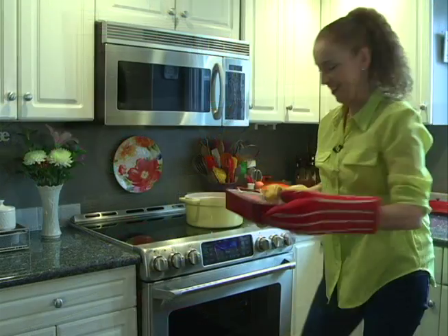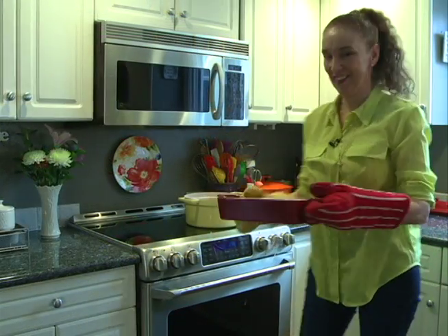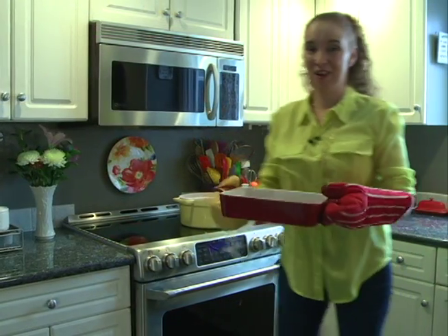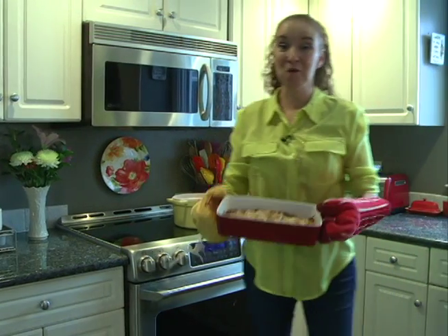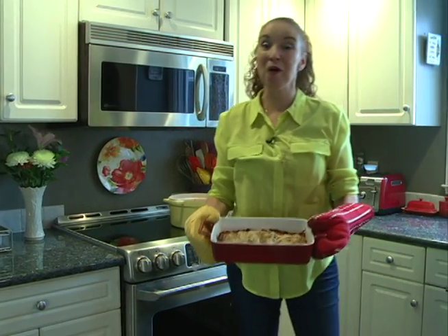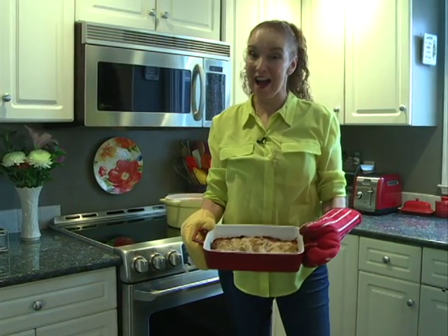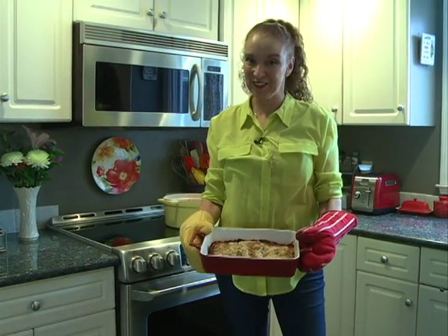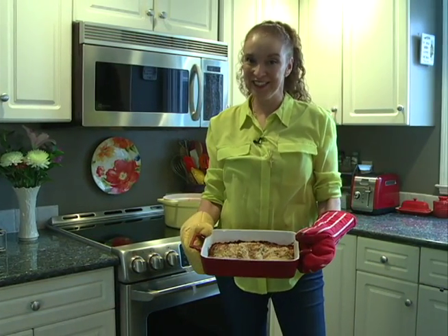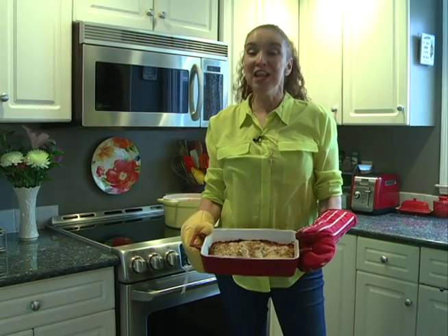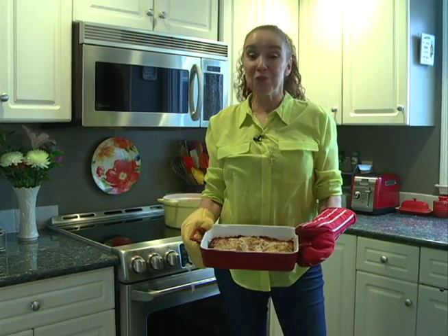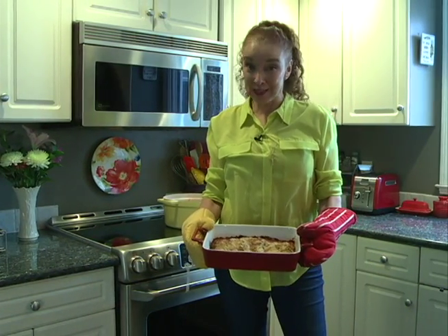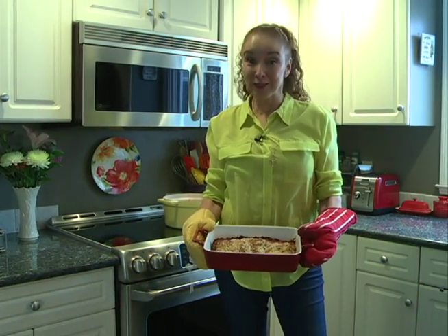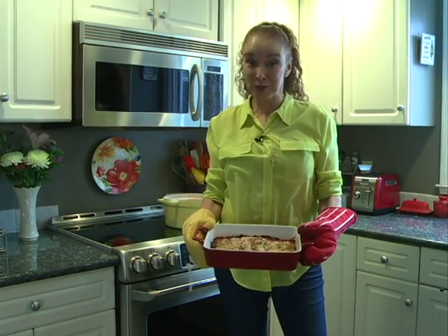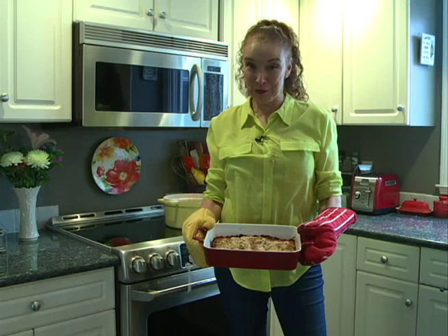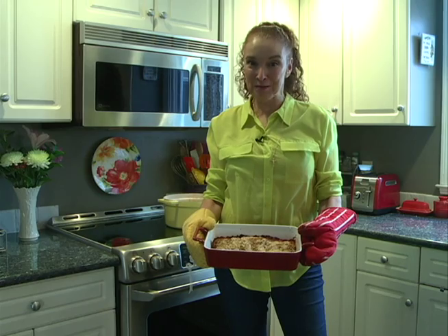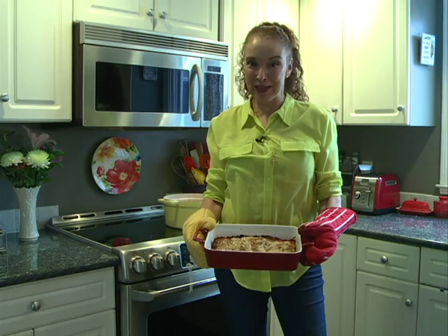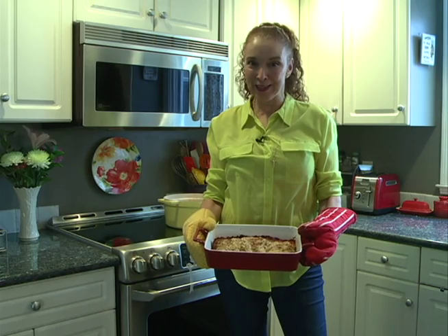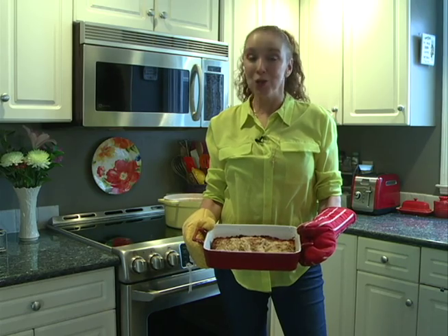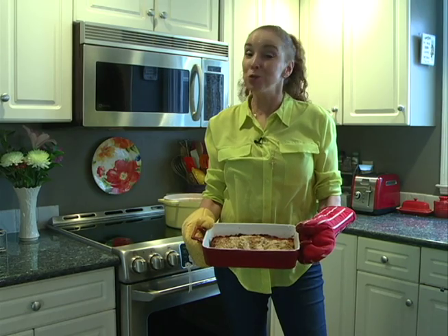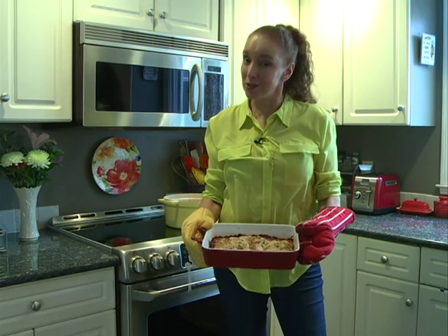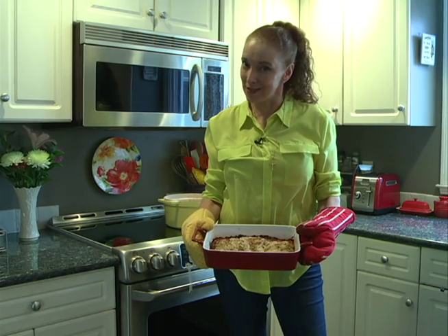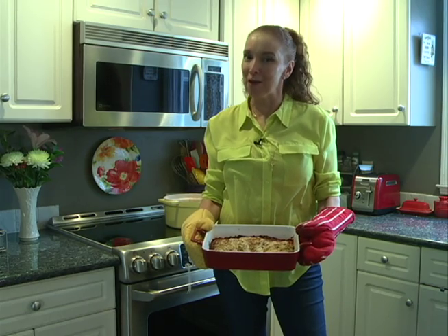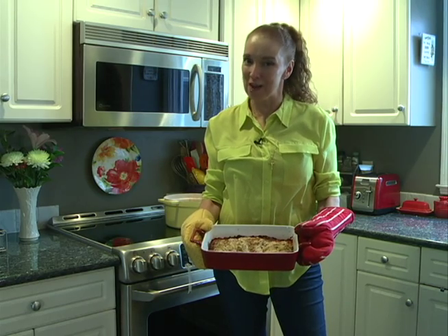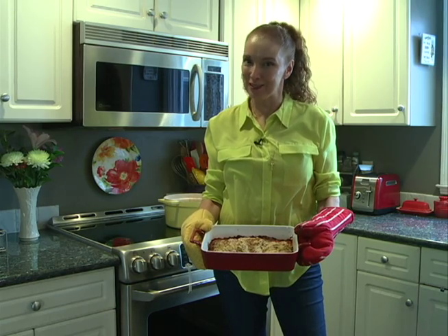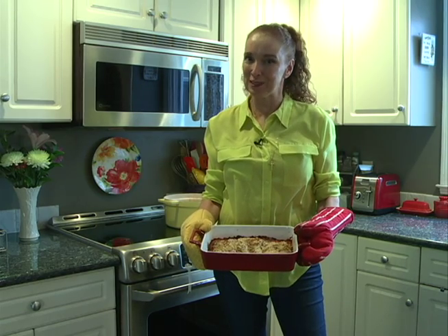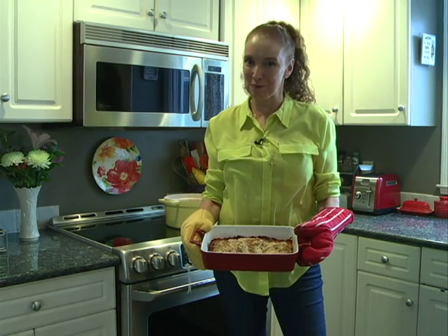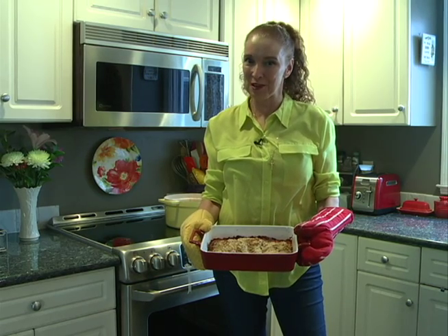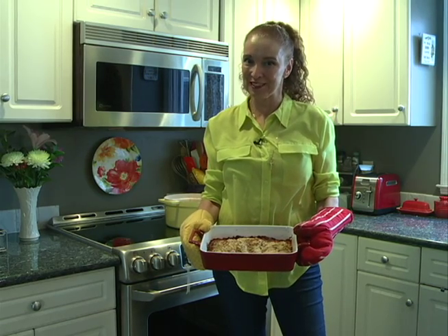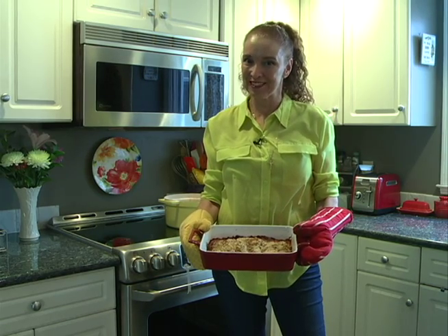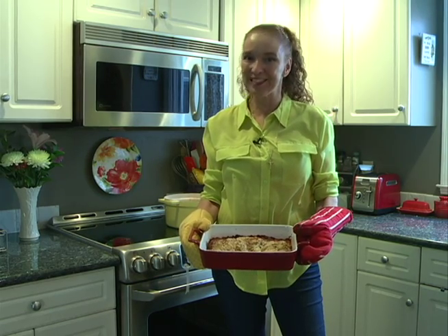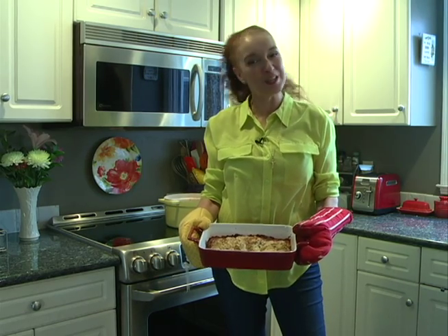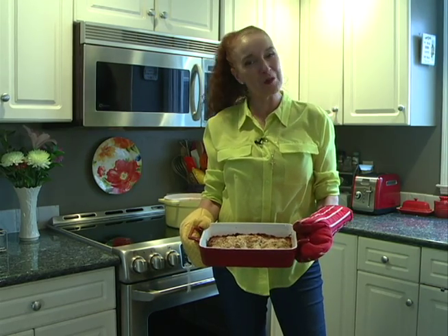Wow! If you think this was quick to make, you should see how fast it disappears. Enjoy!